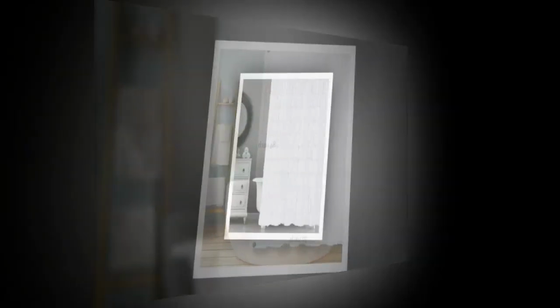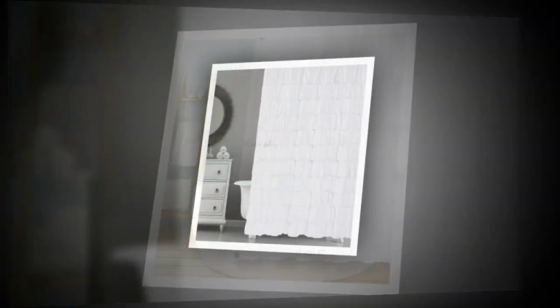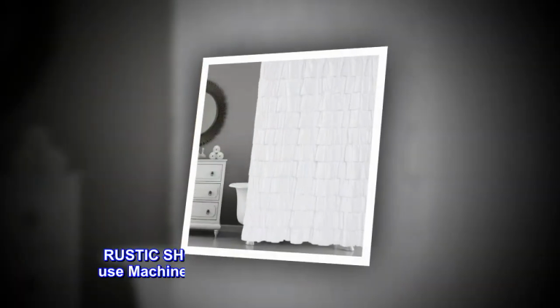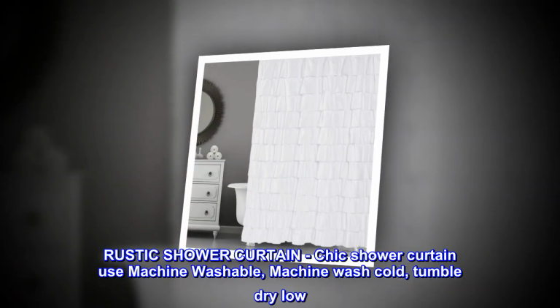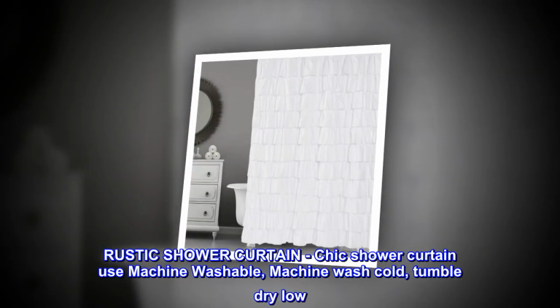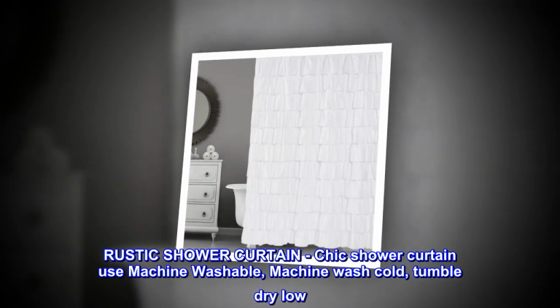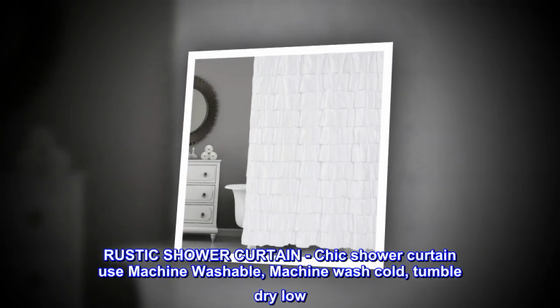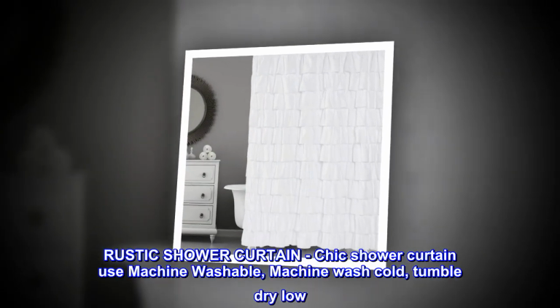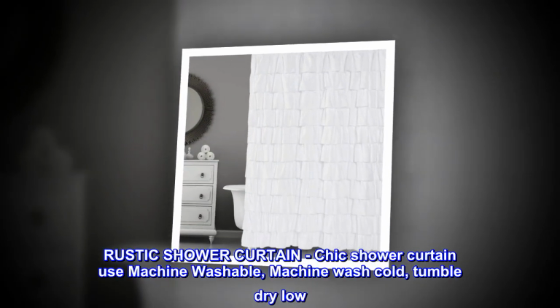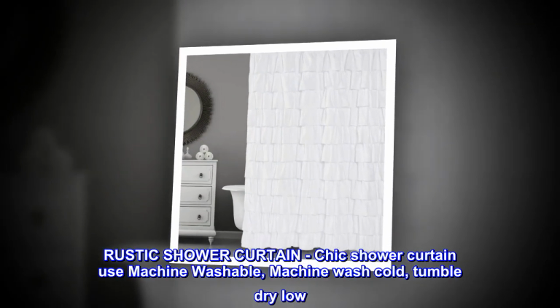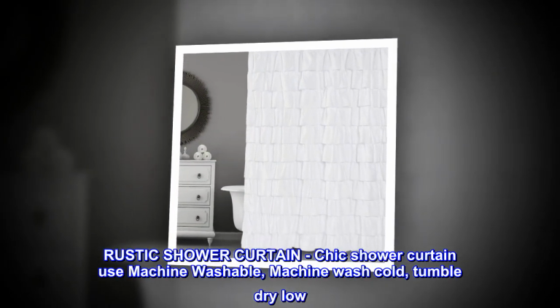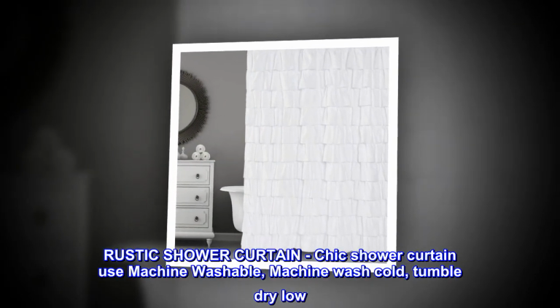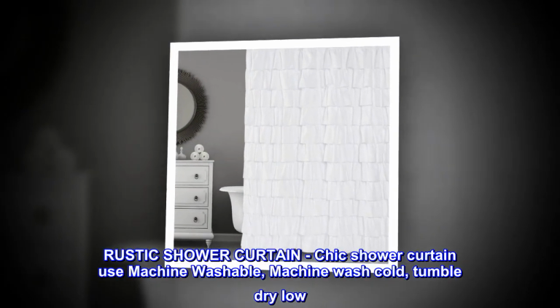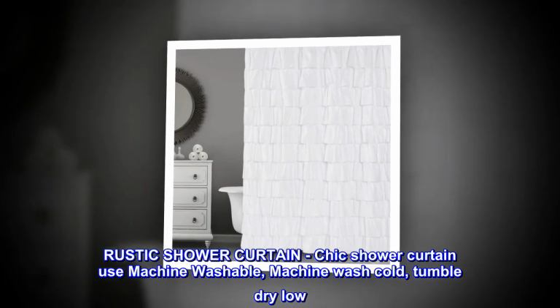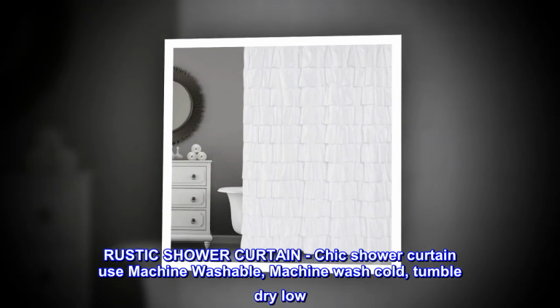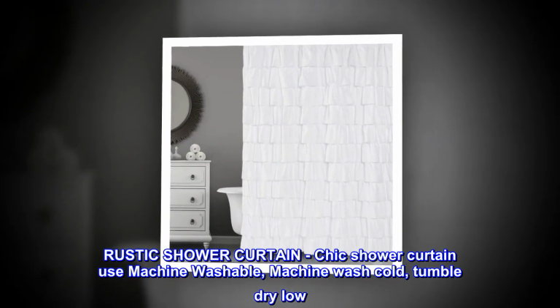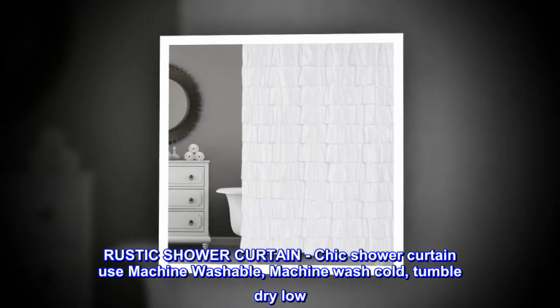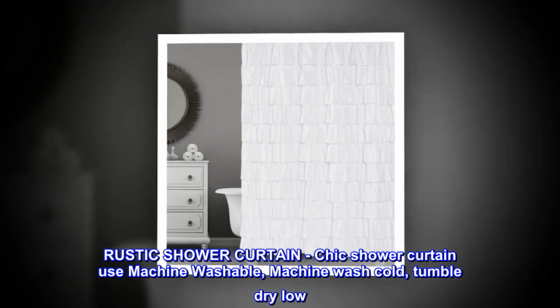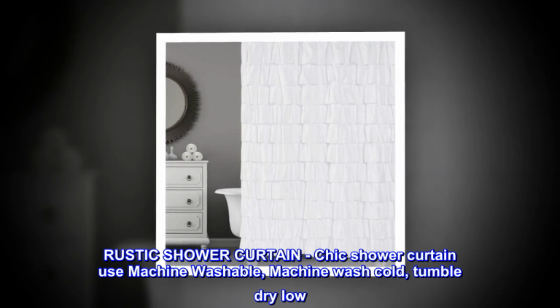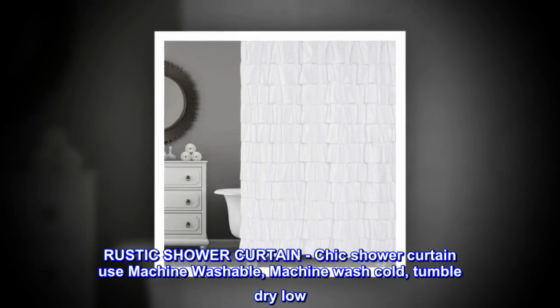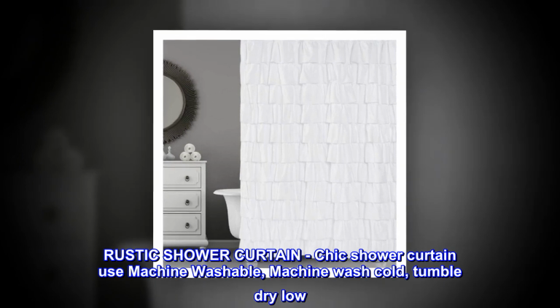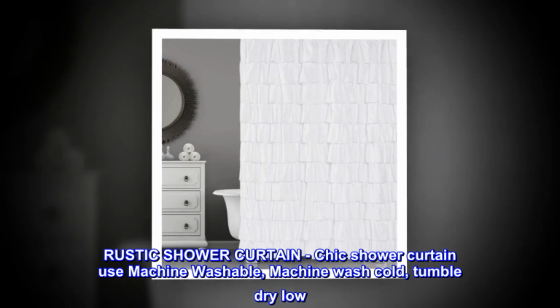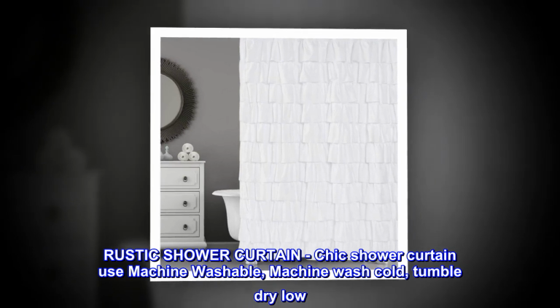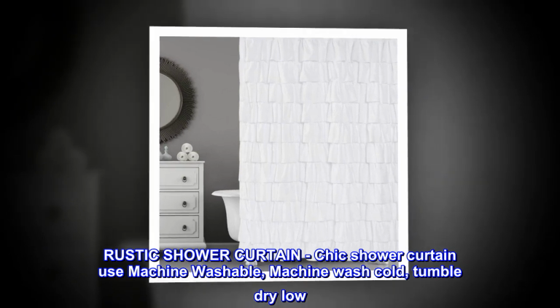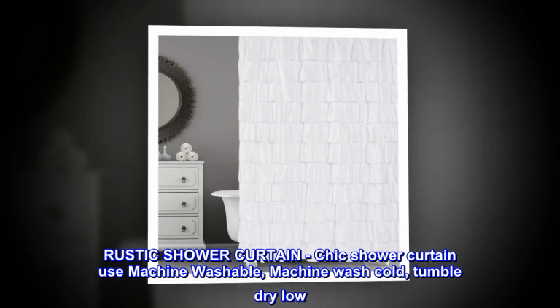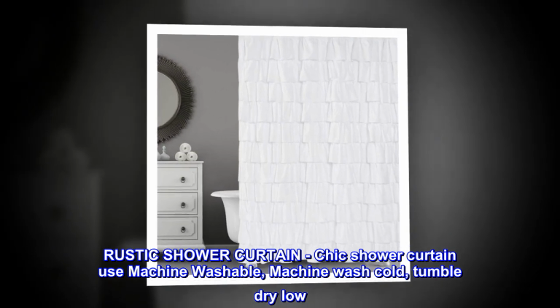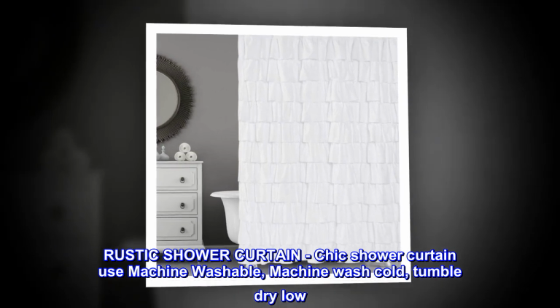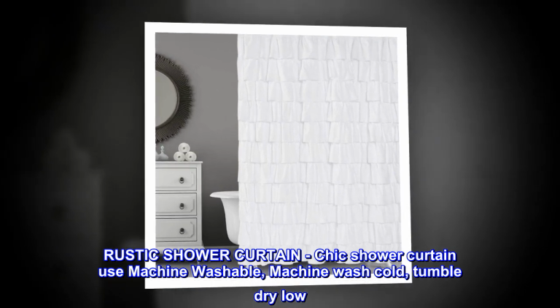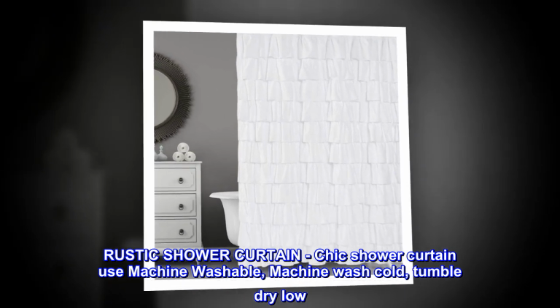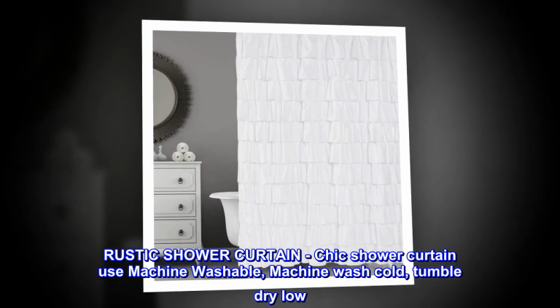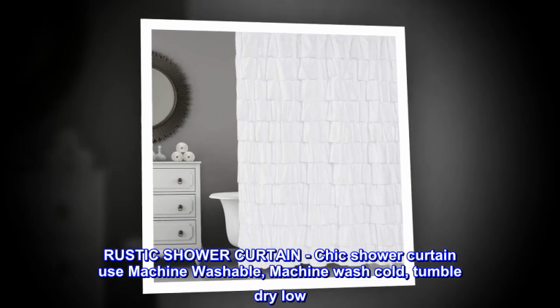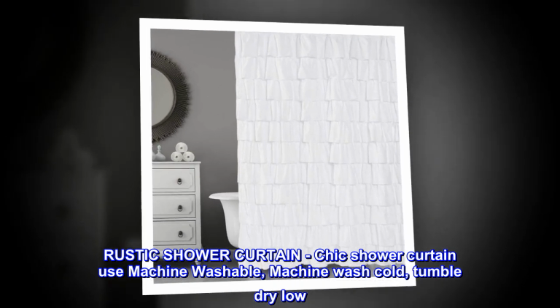Rustic shower curtain, chic shower curtain. Machine washable — machine wash cold, tumble dry low.